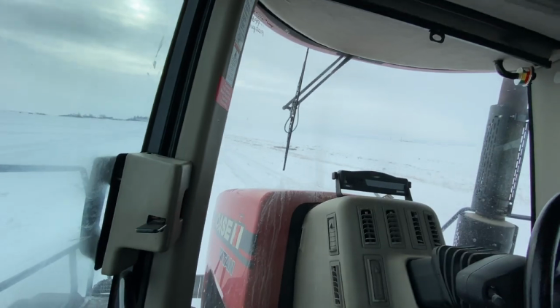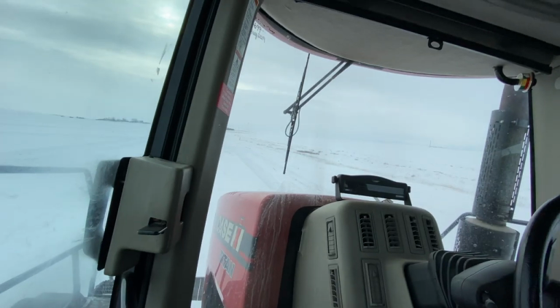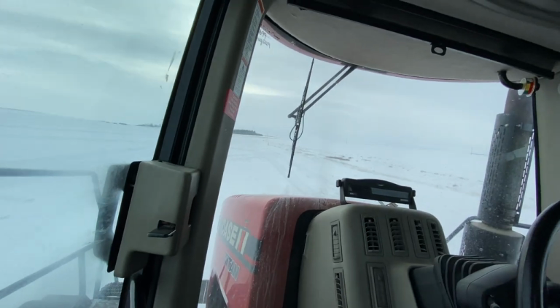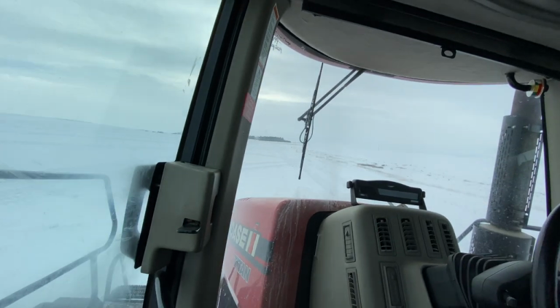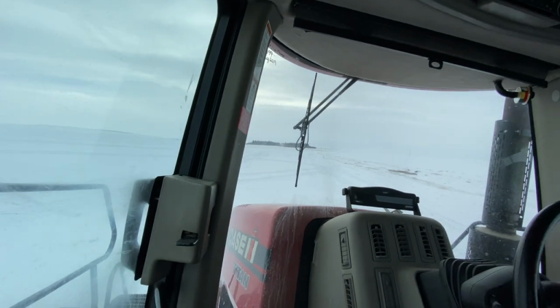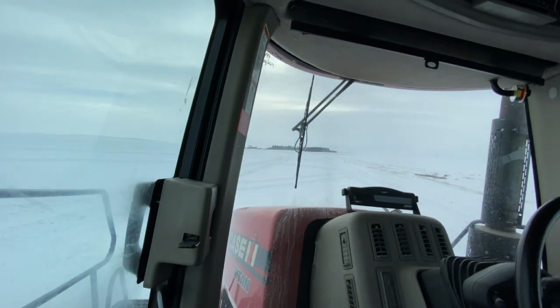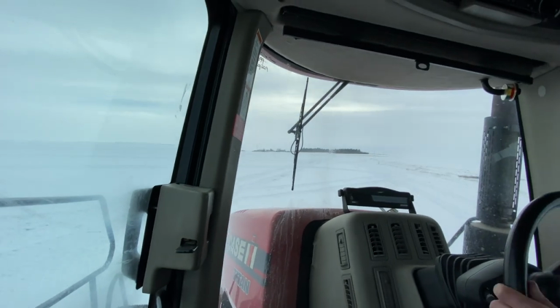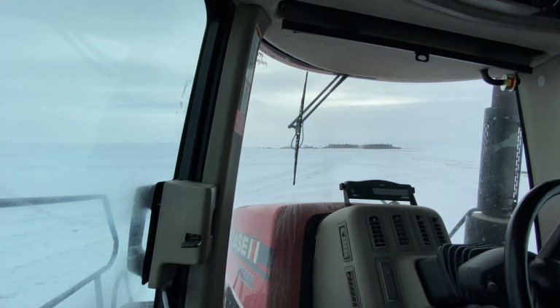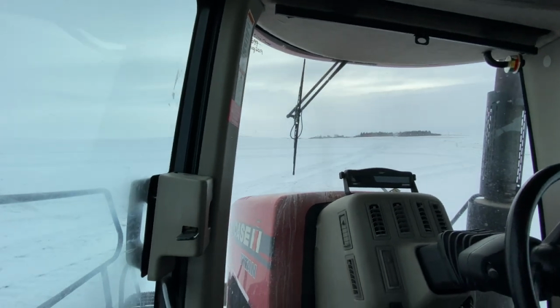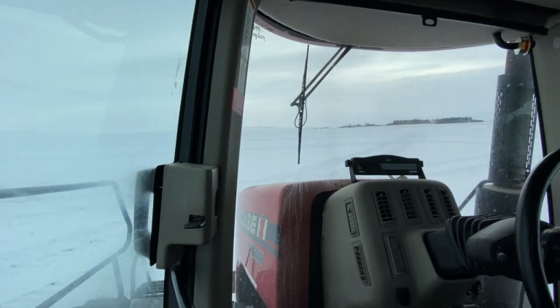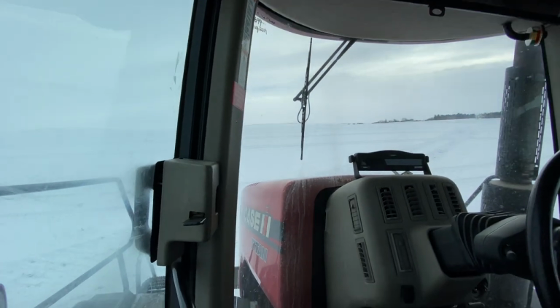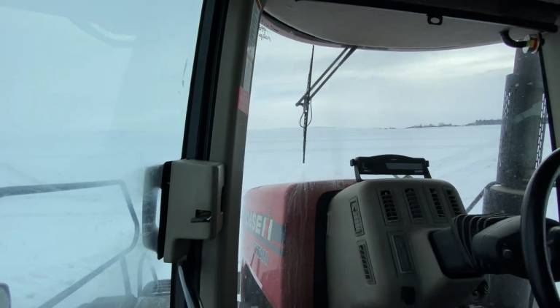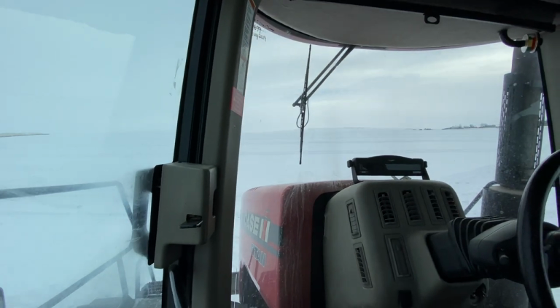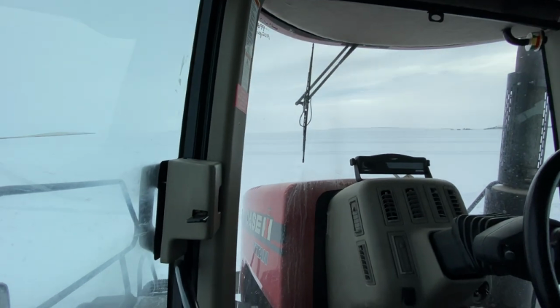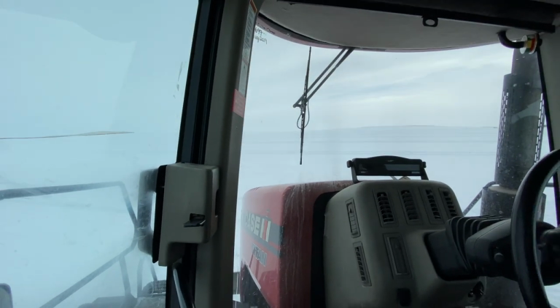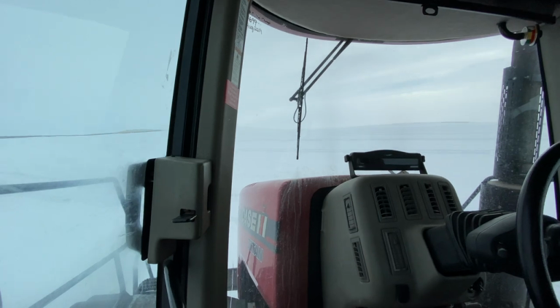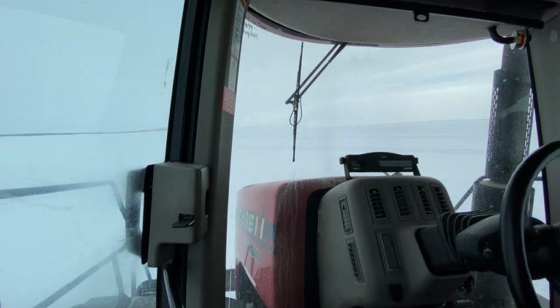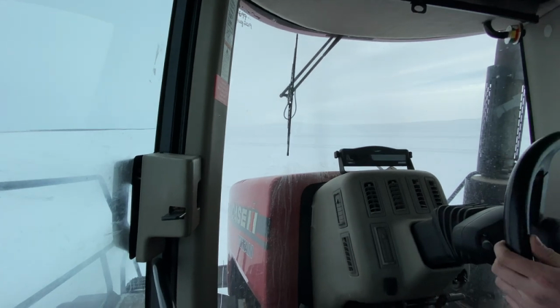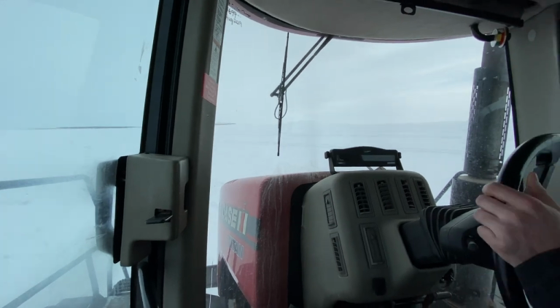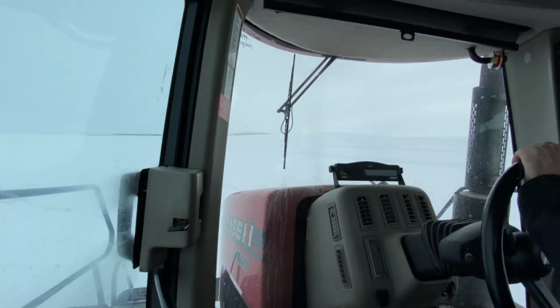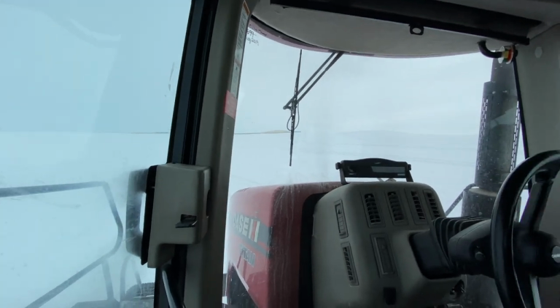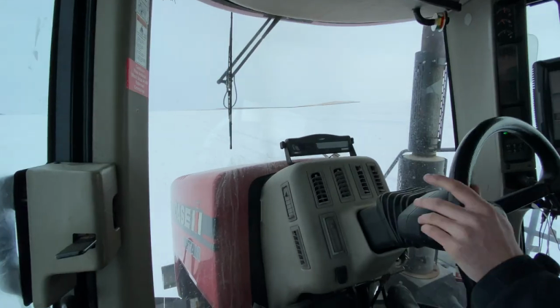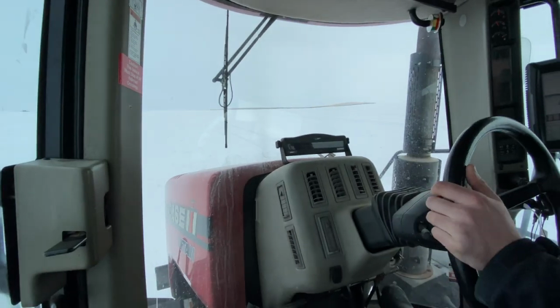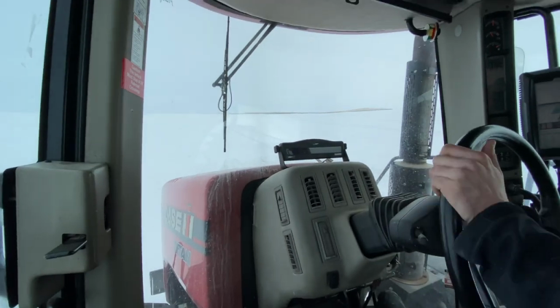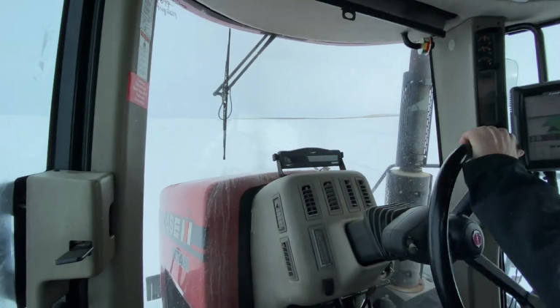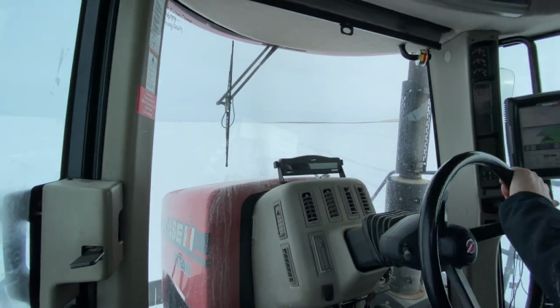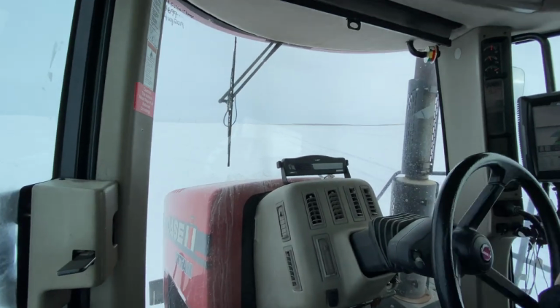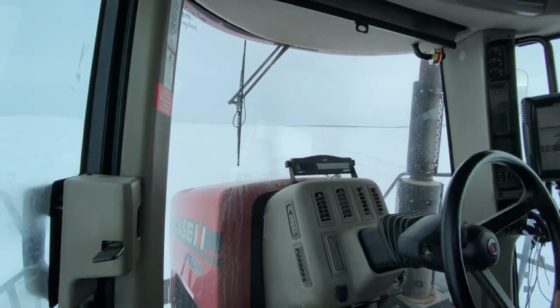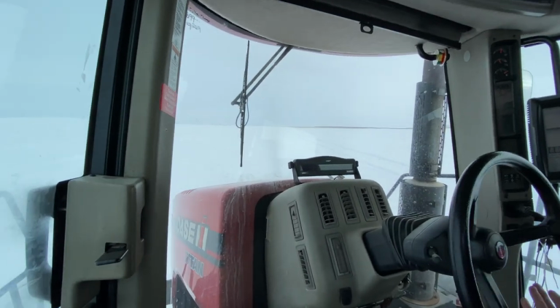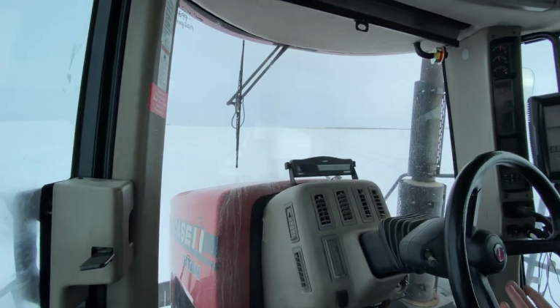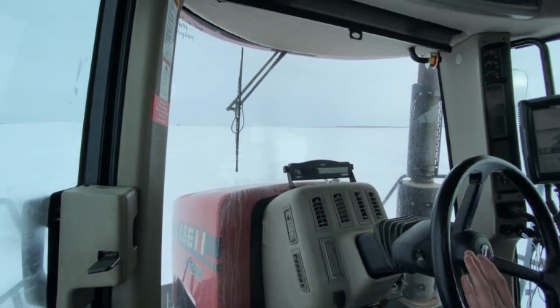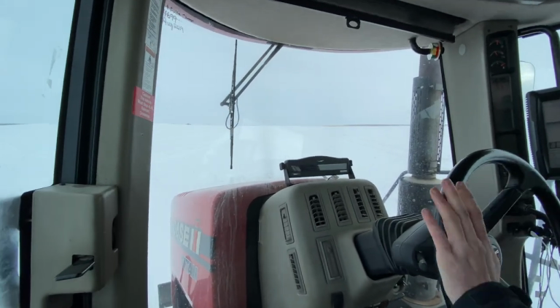I gotta go back down there and finish that one up. I'm gonna make it up the hill, and then we're all done with this field. That's awesome.